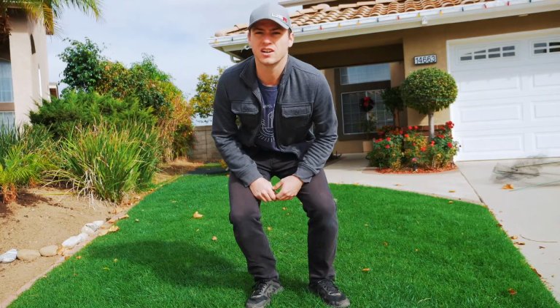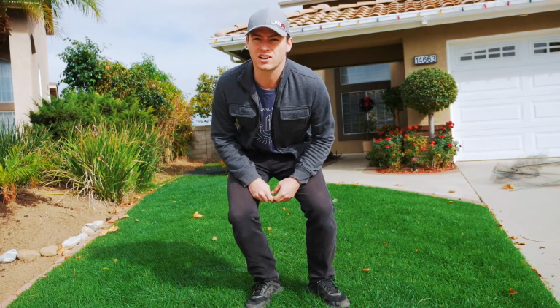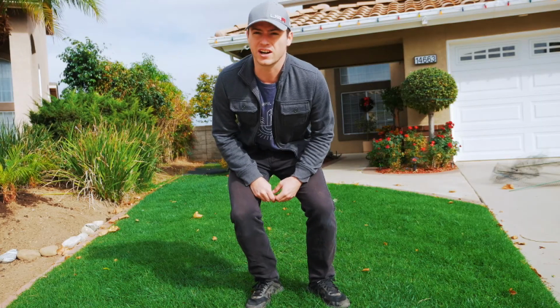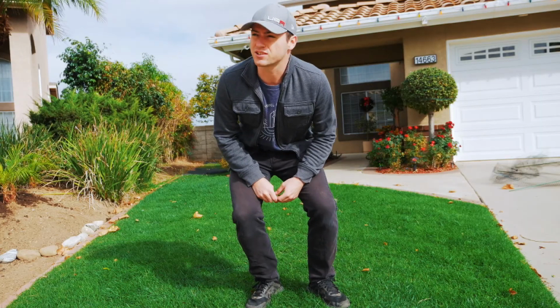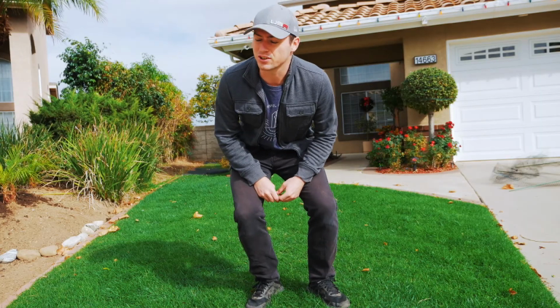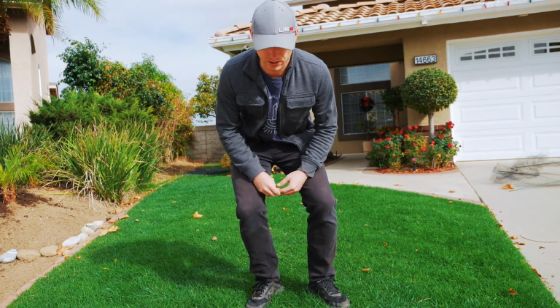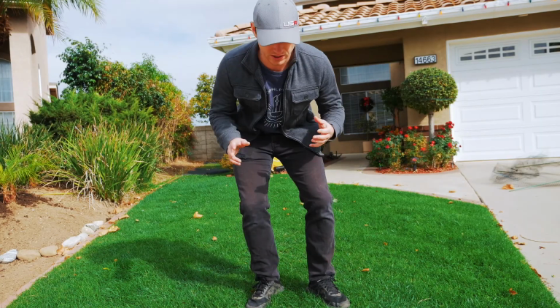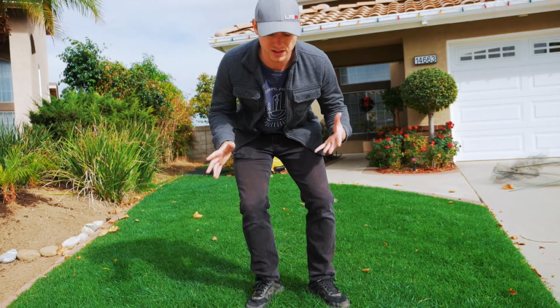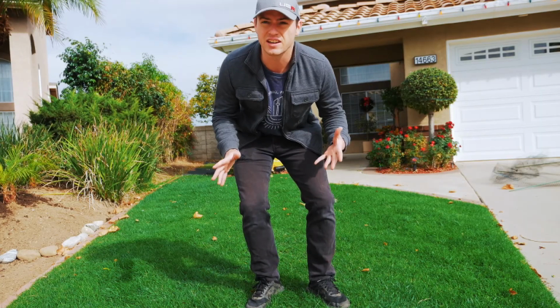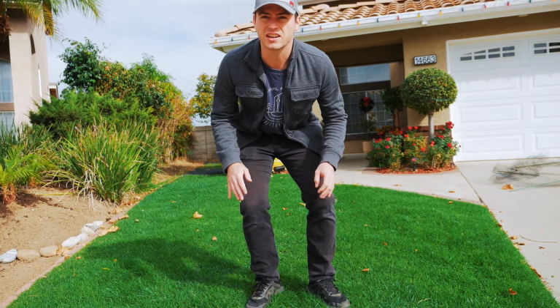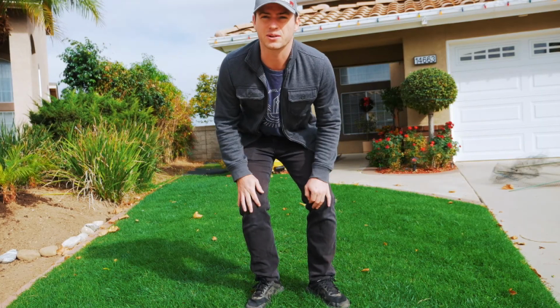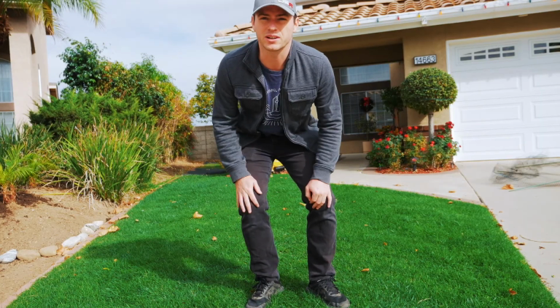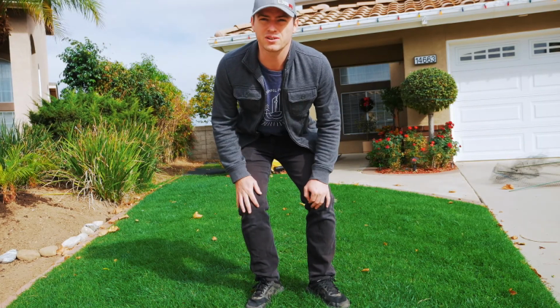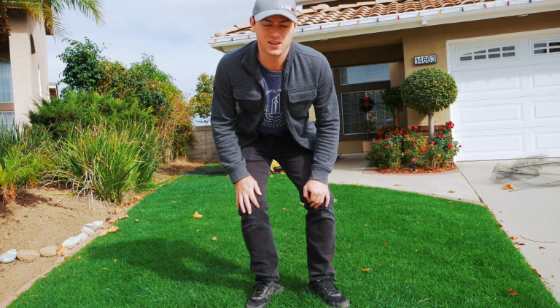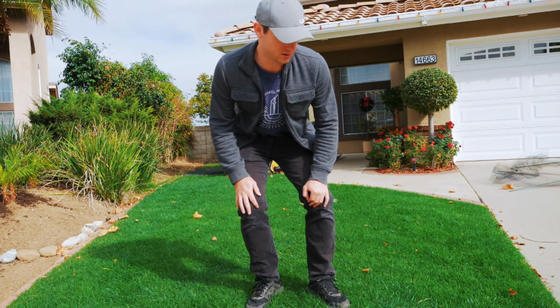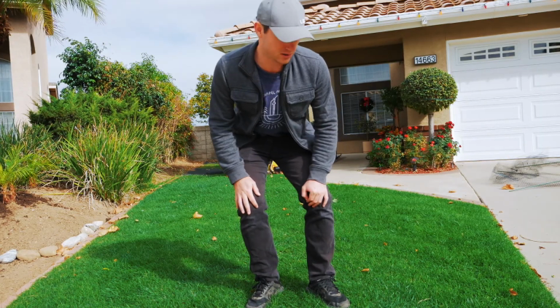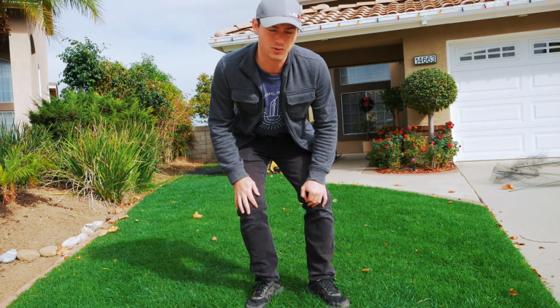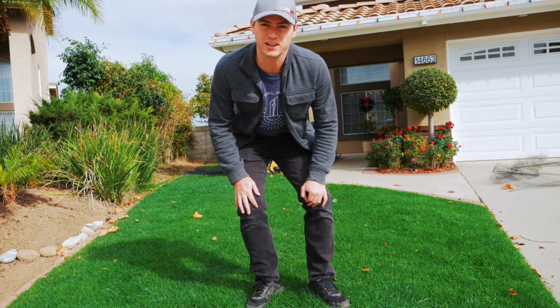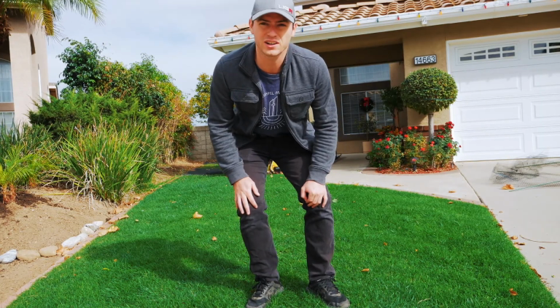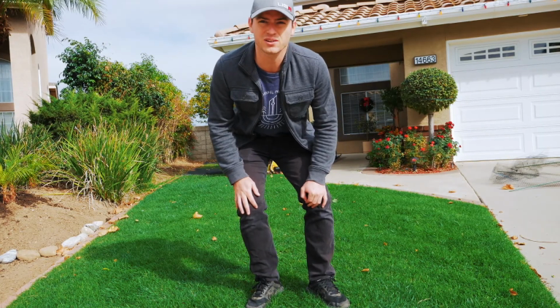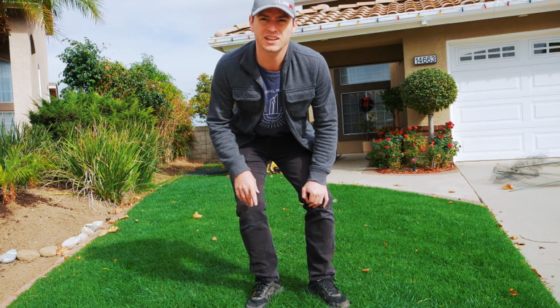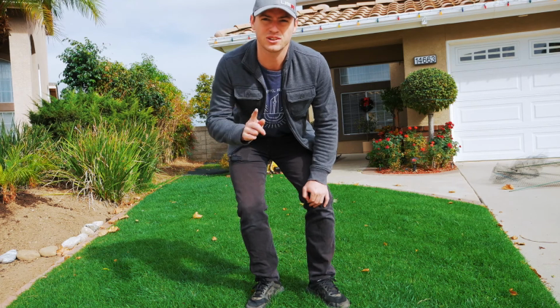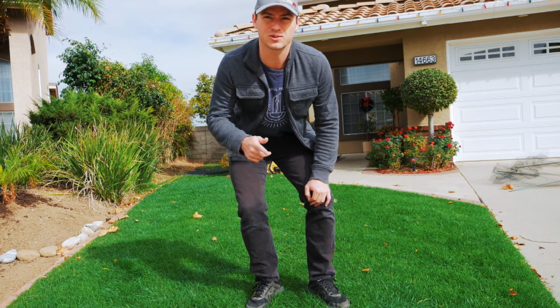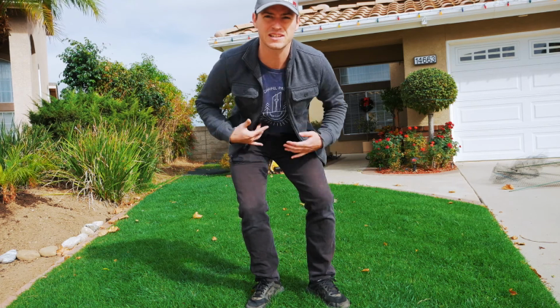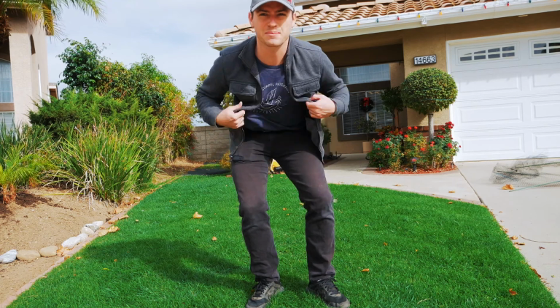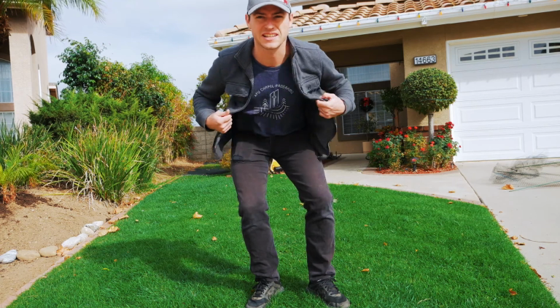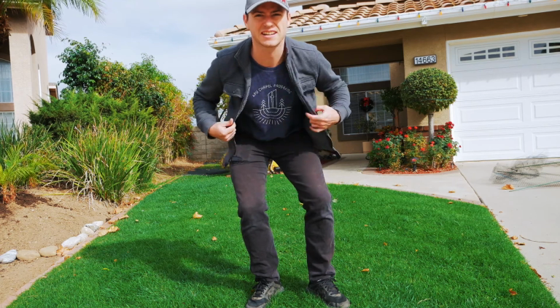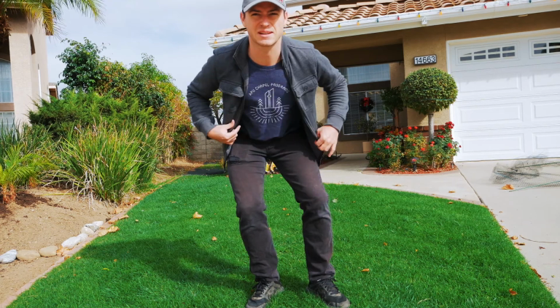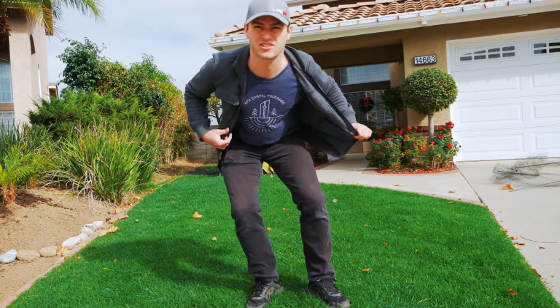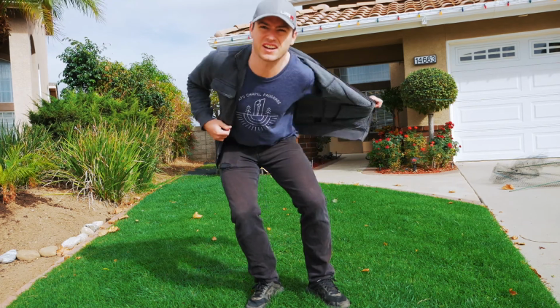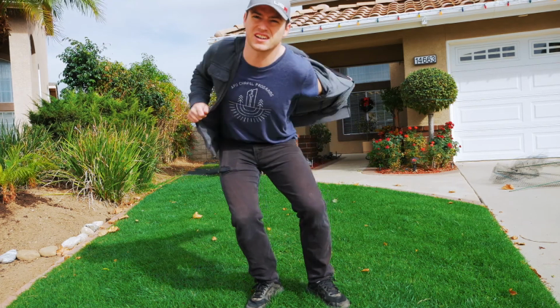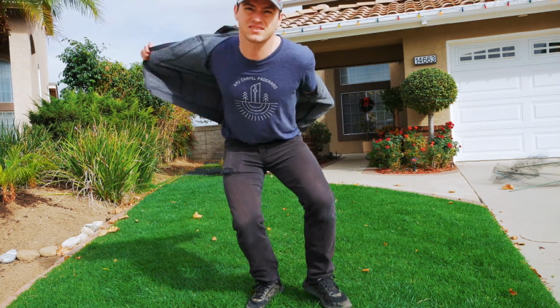All right, here we go — we're ready to go. You know it's time because I got to take my jacket off.